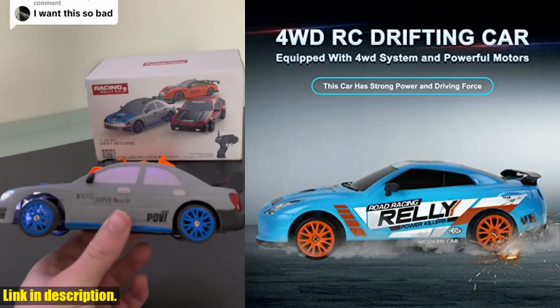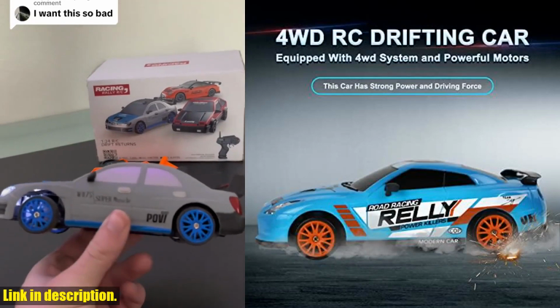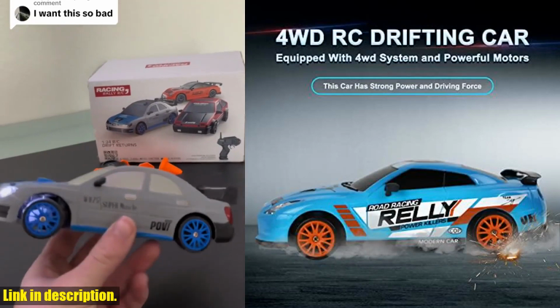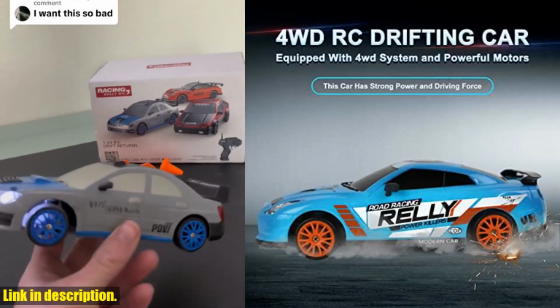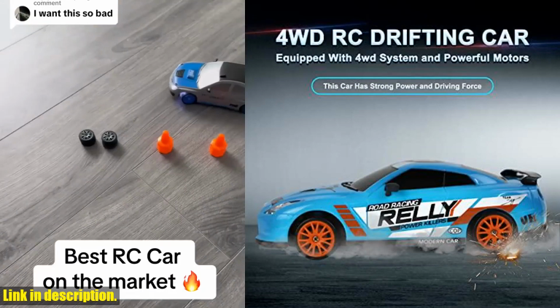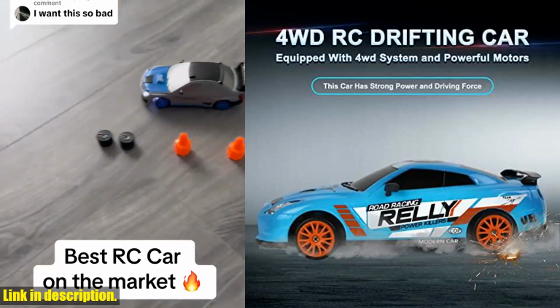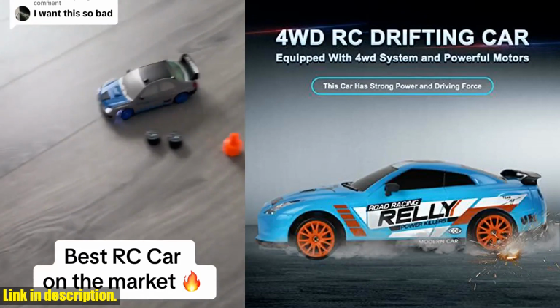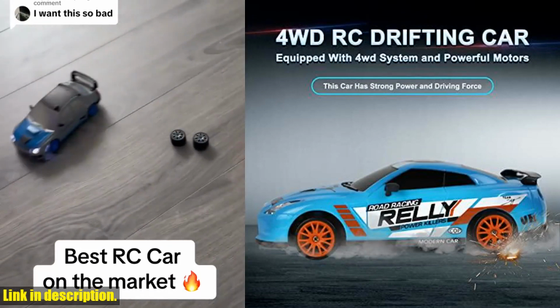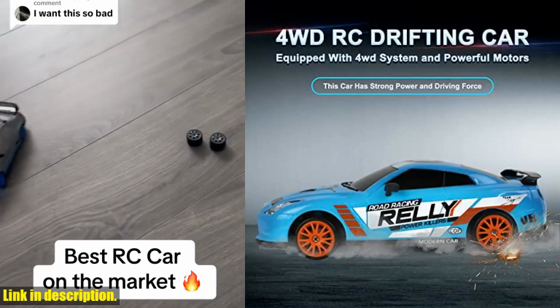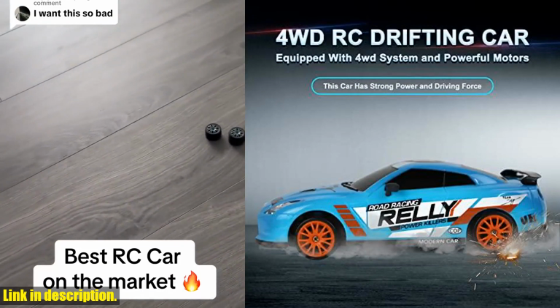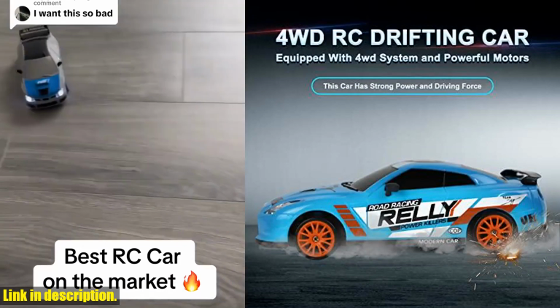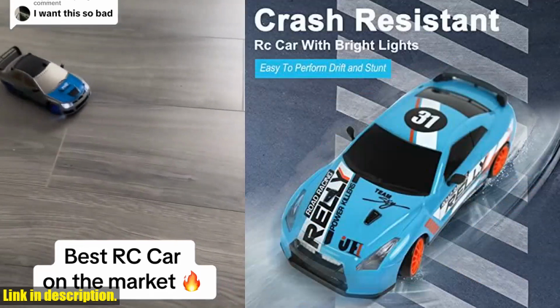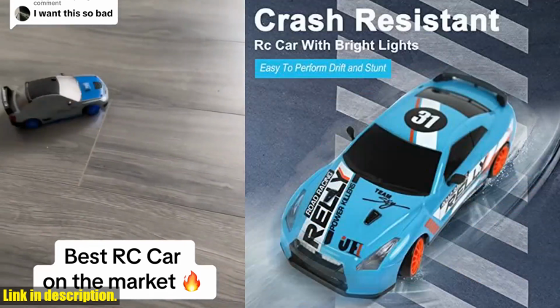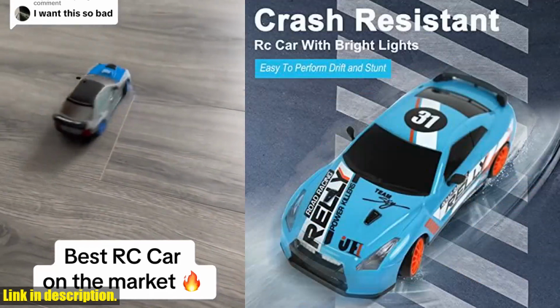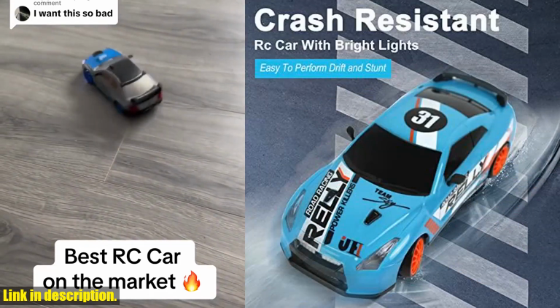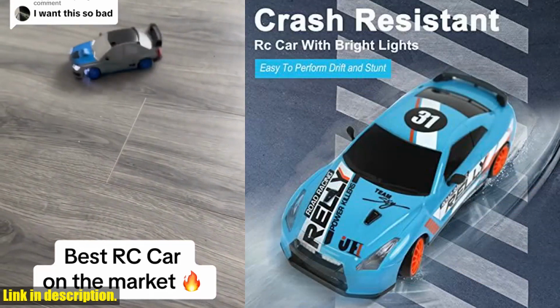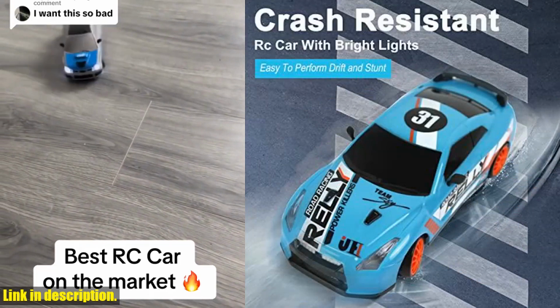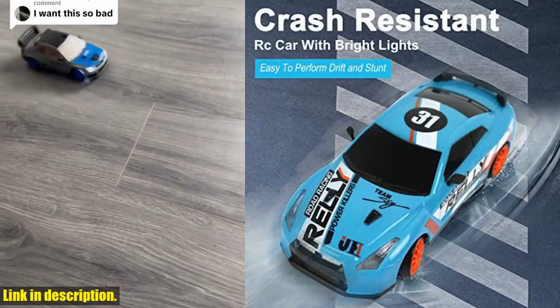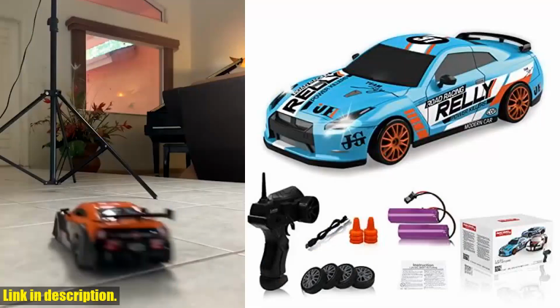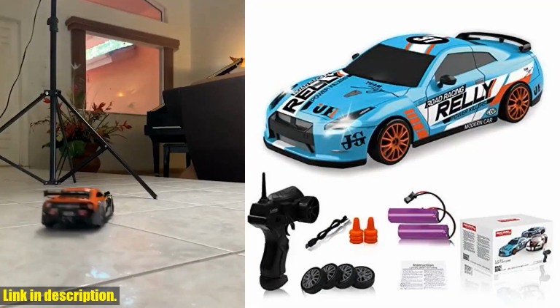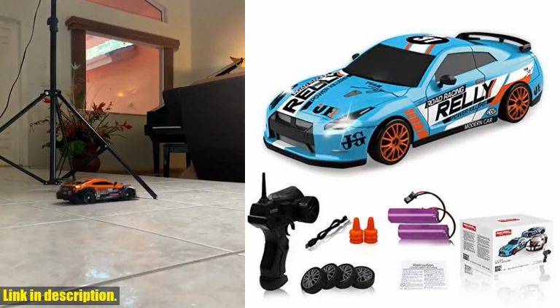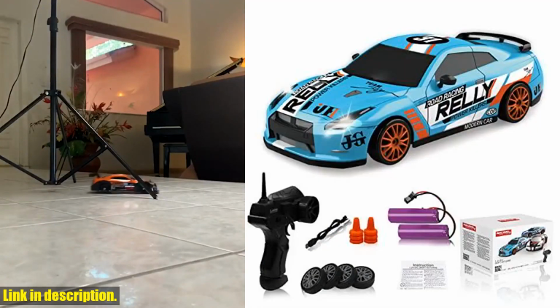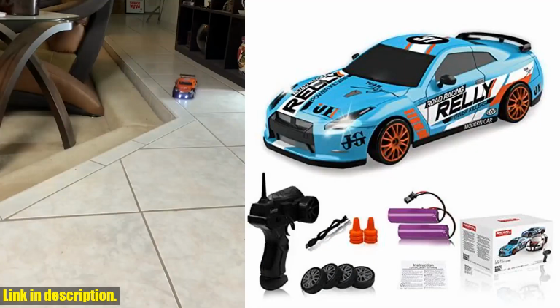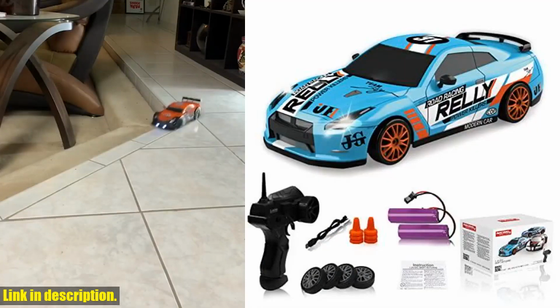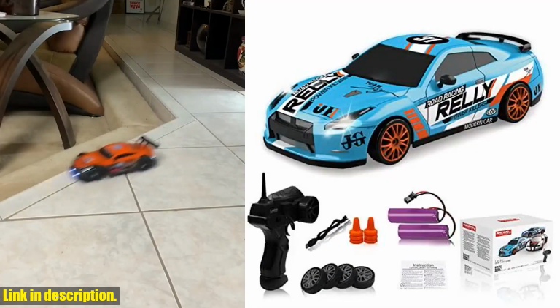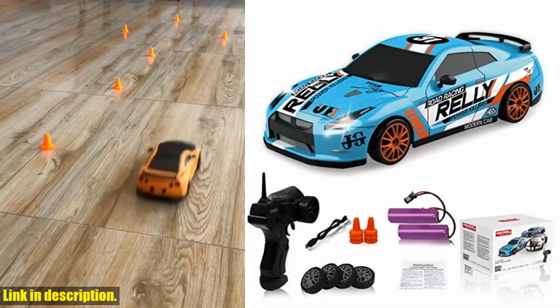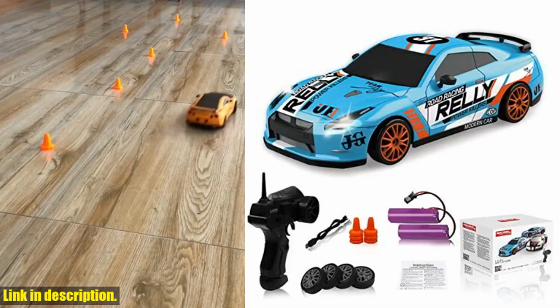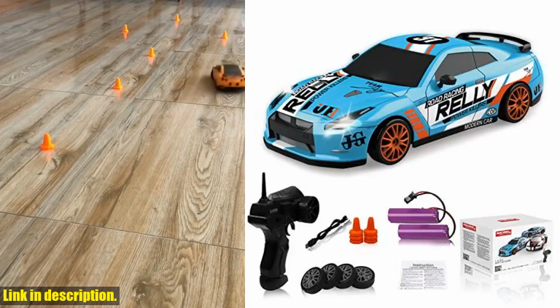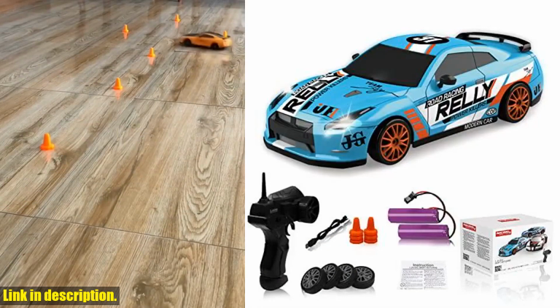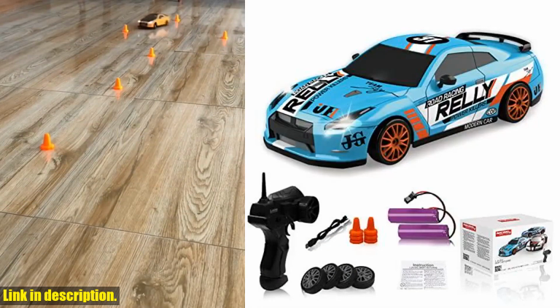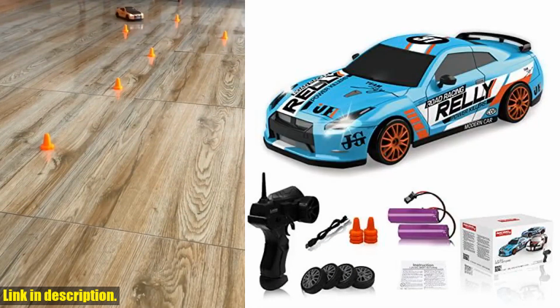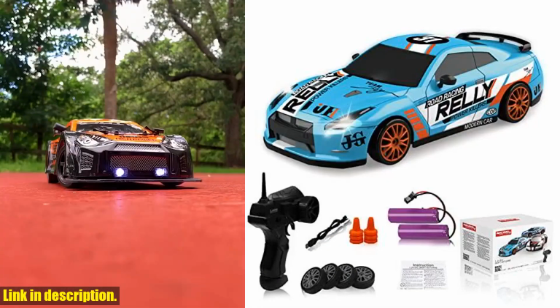So, don't hesitate to click the link in the description below to get your hands on this amazing racing and drifting toy car.